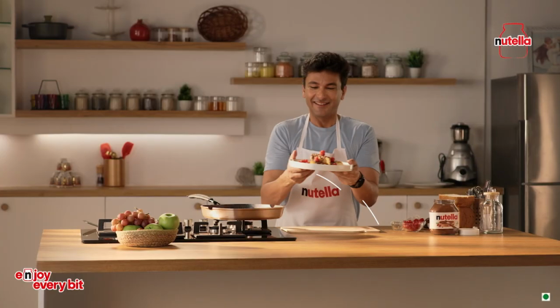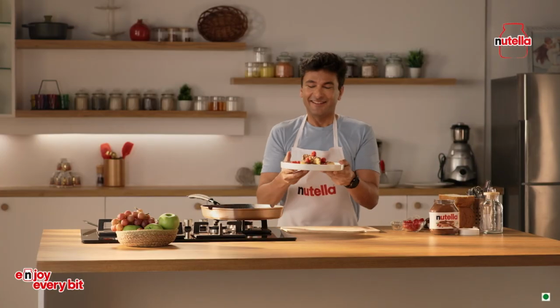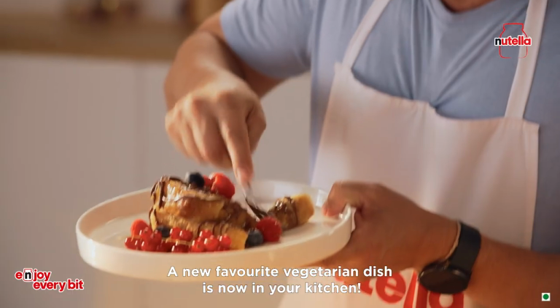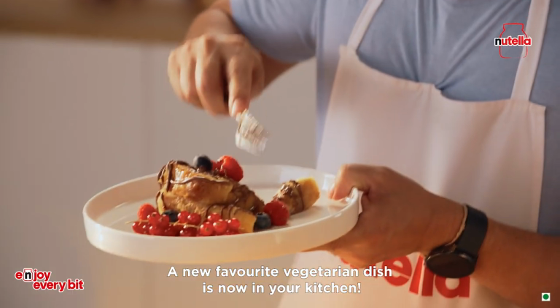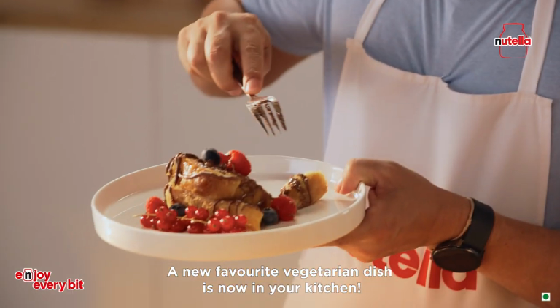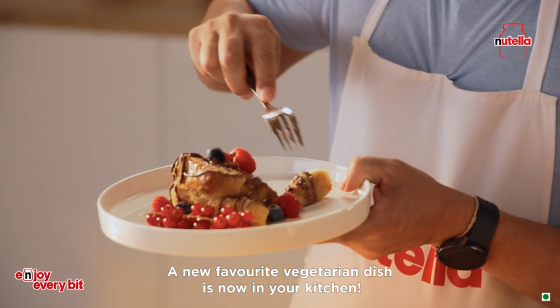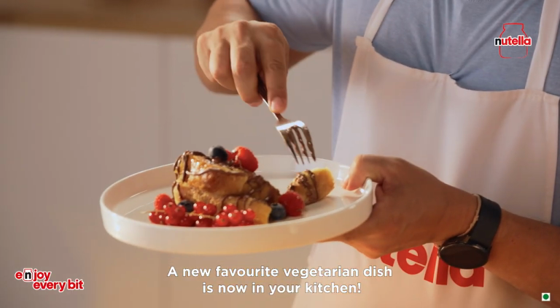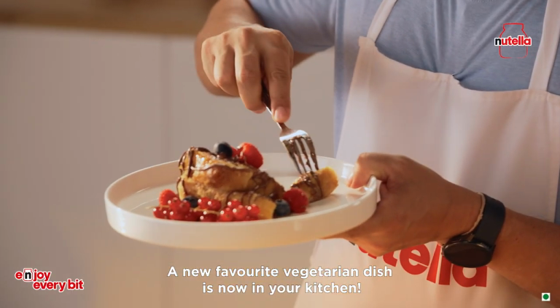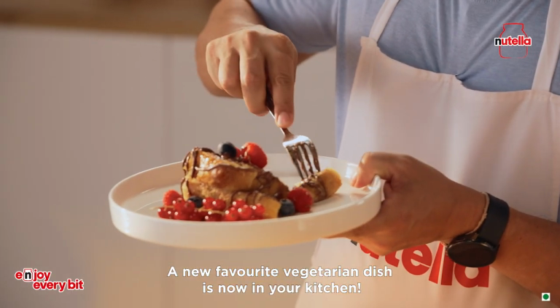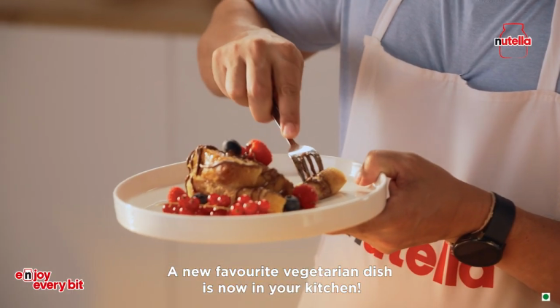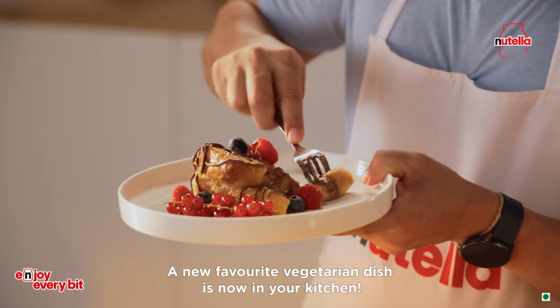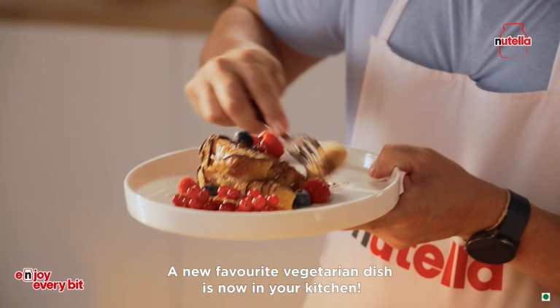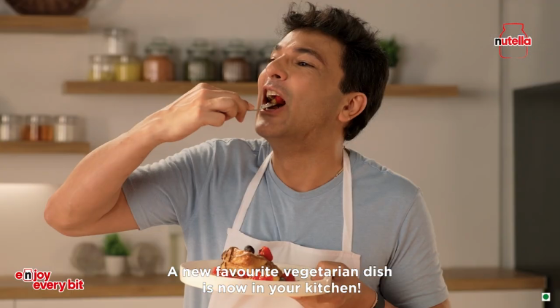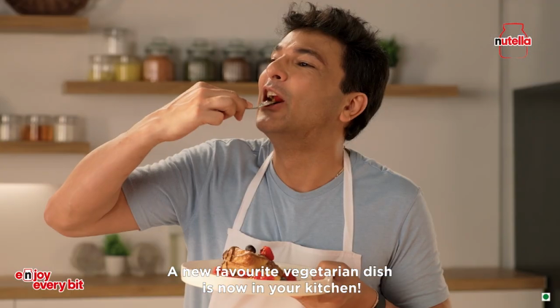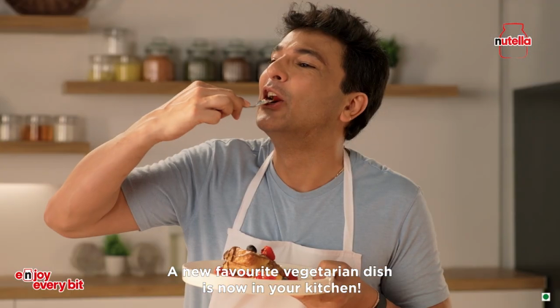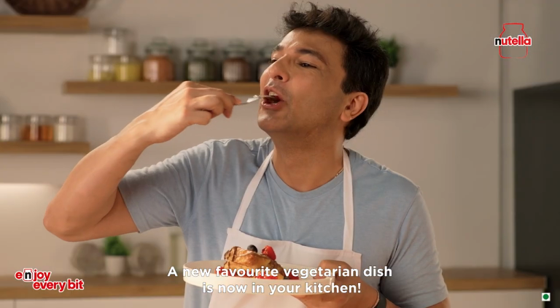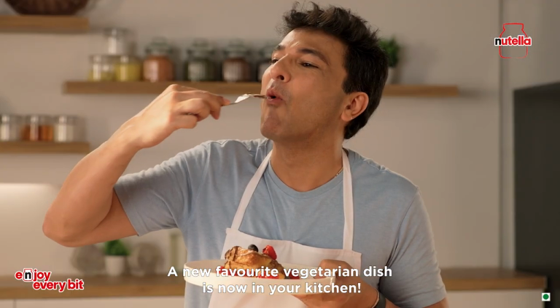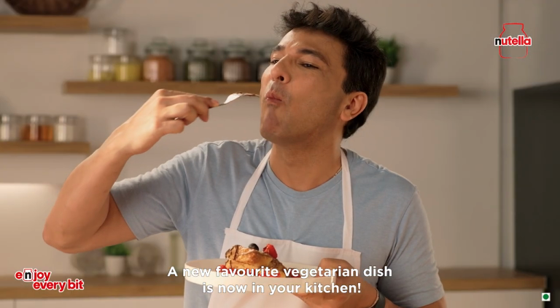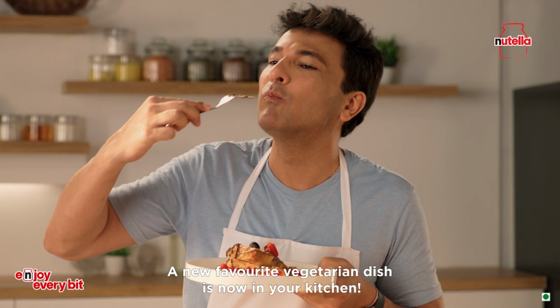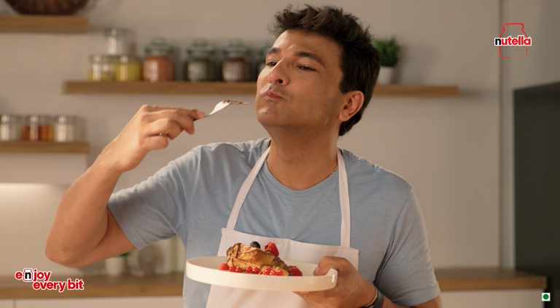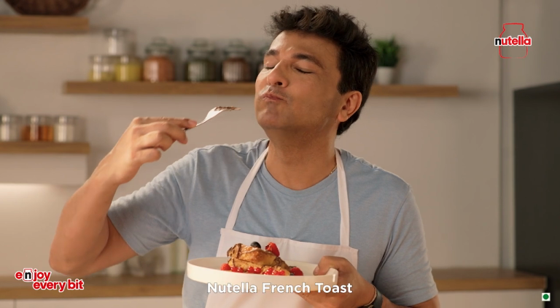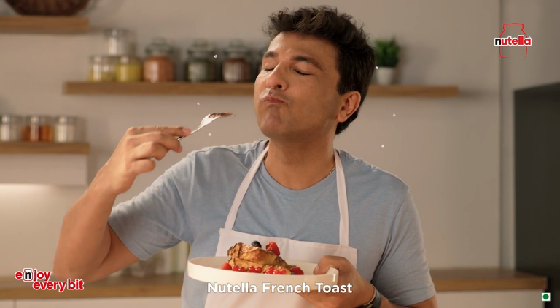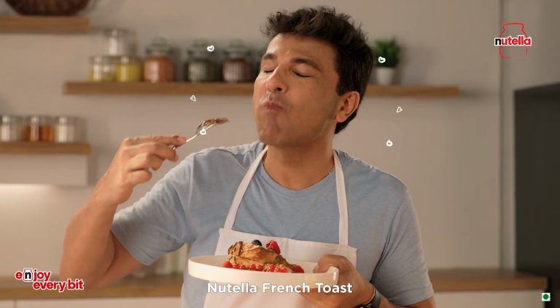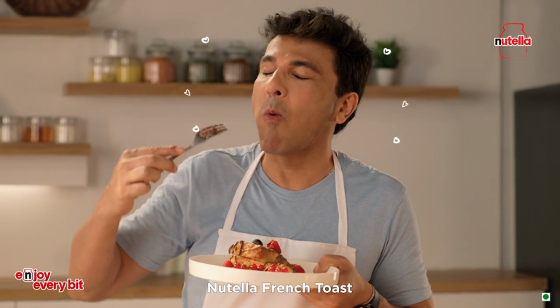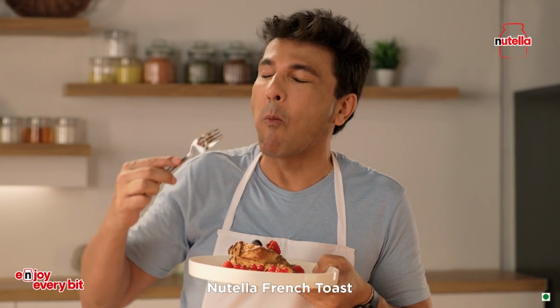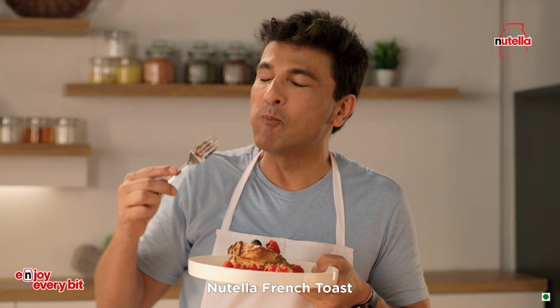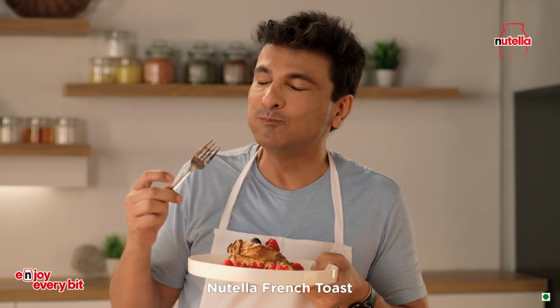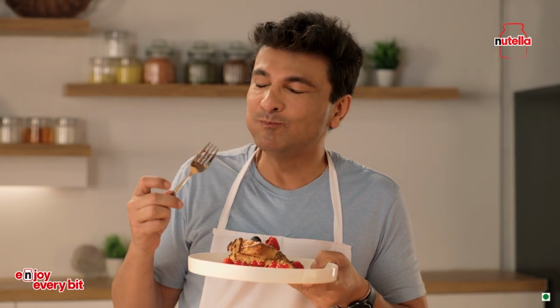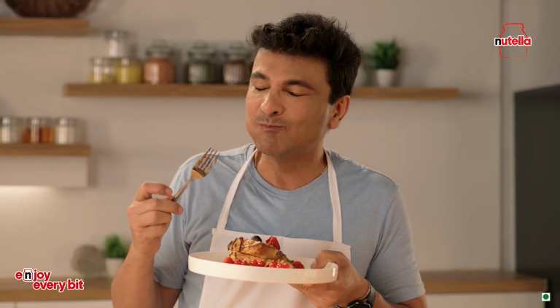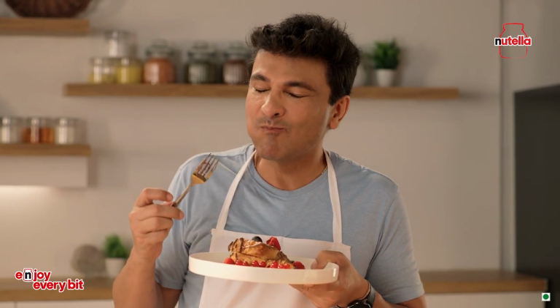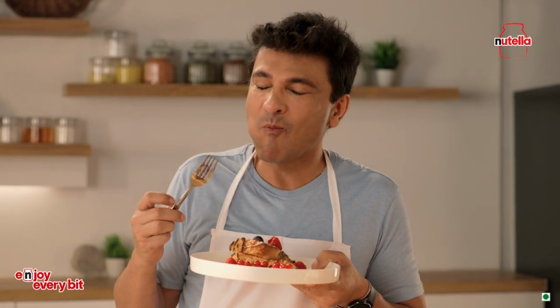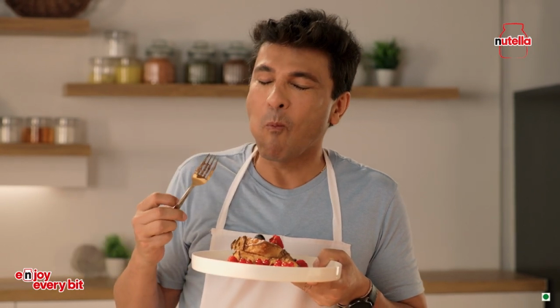A new favorite vegetarian dish now in your kitchen — Nutella French toast.